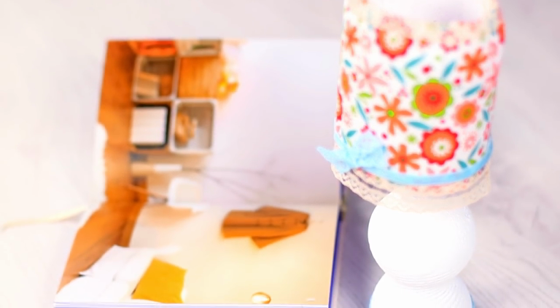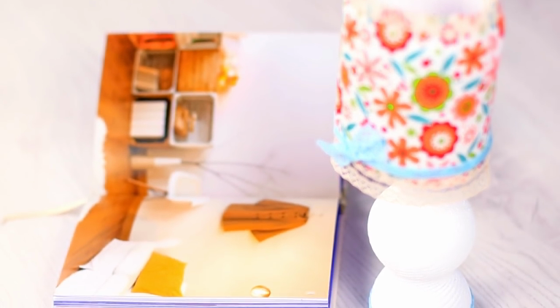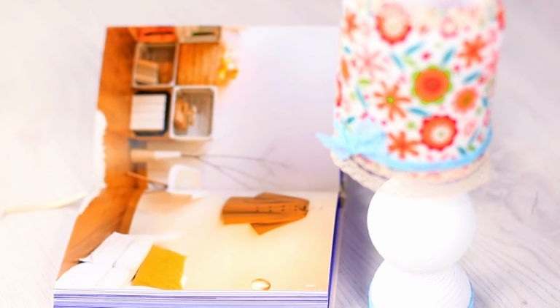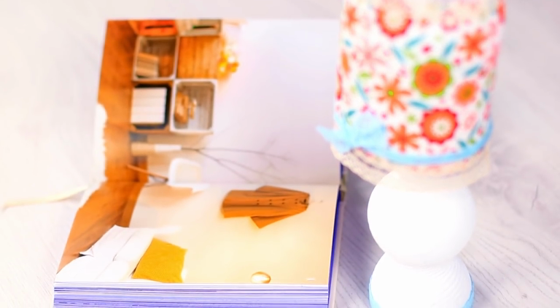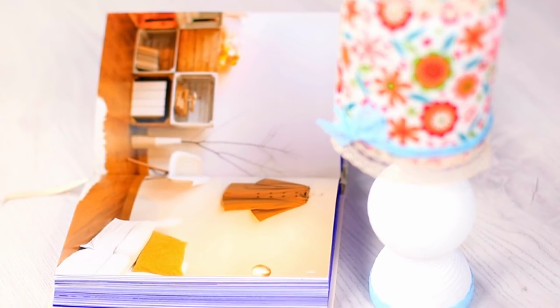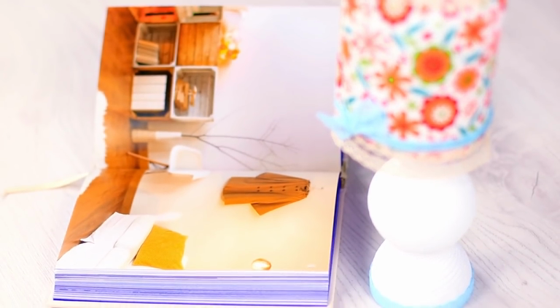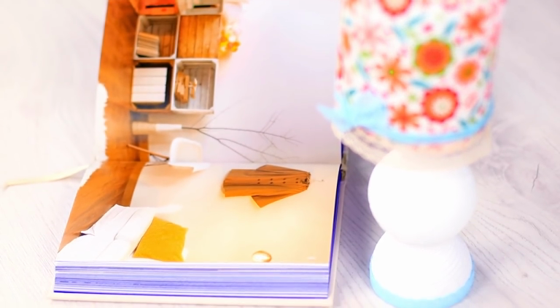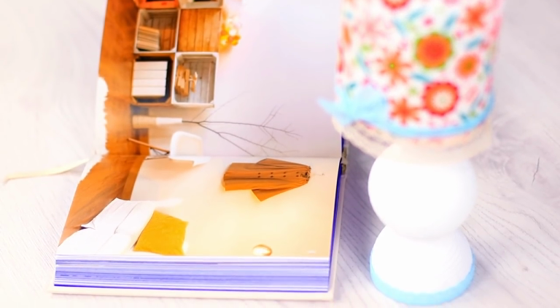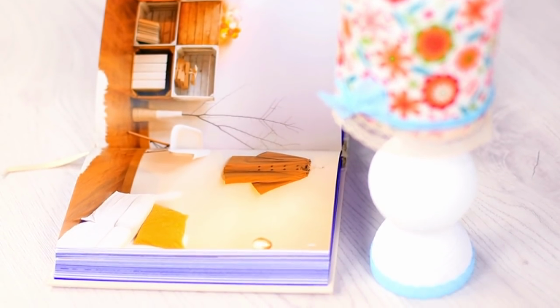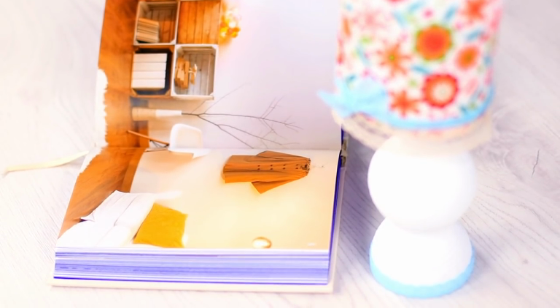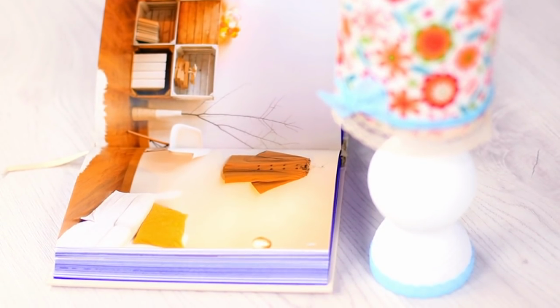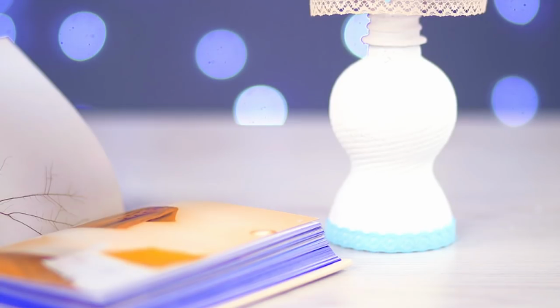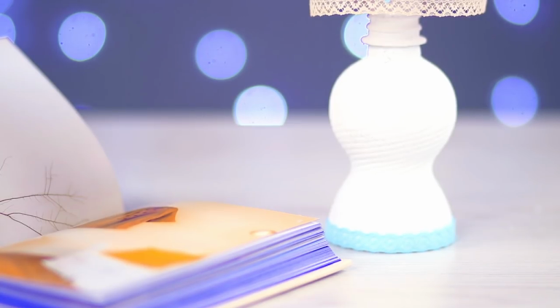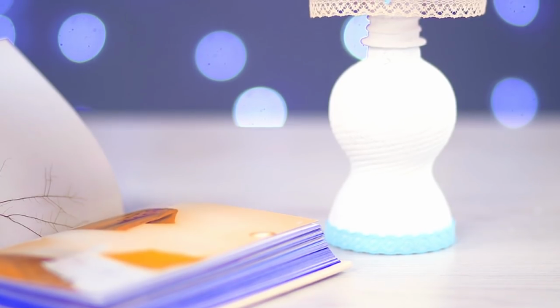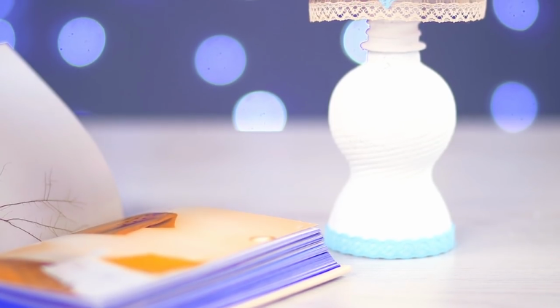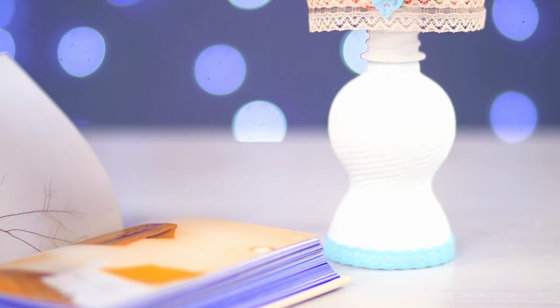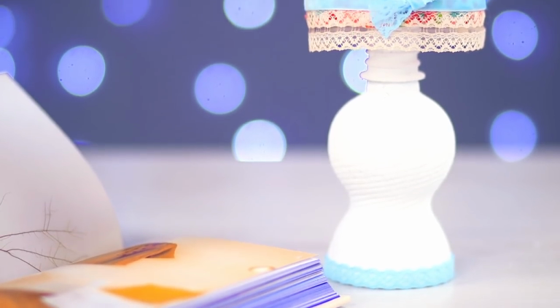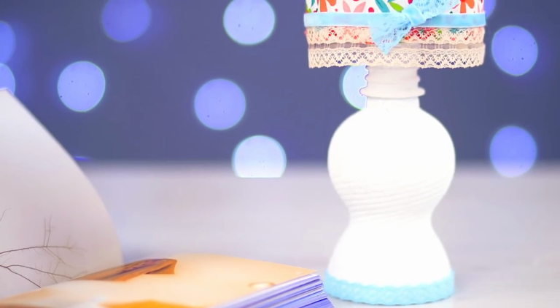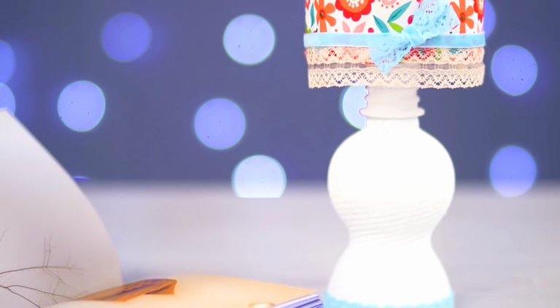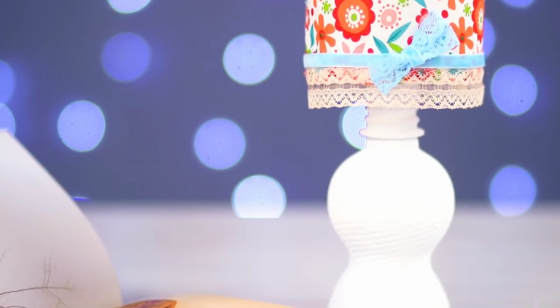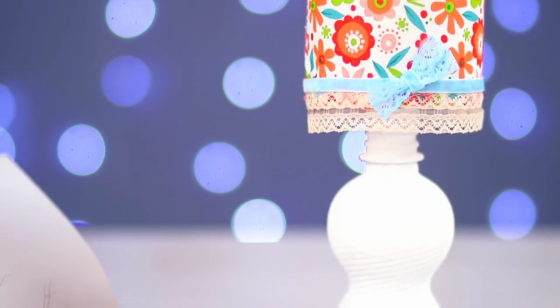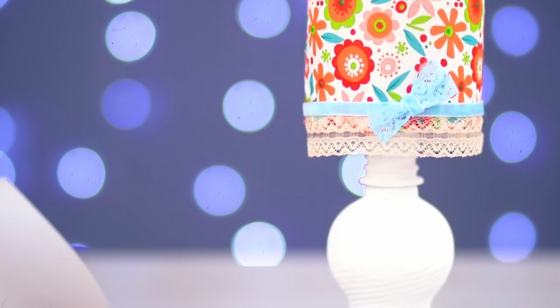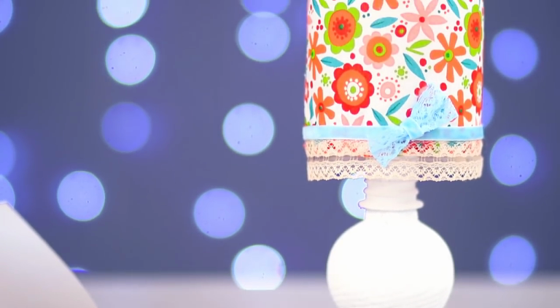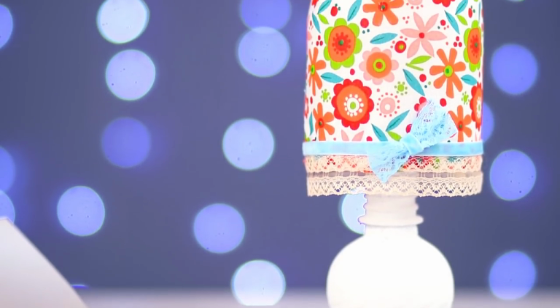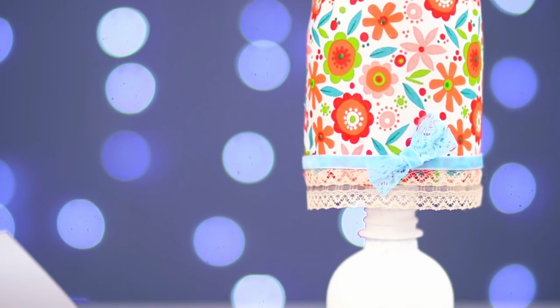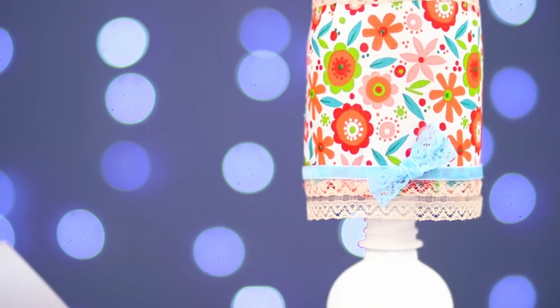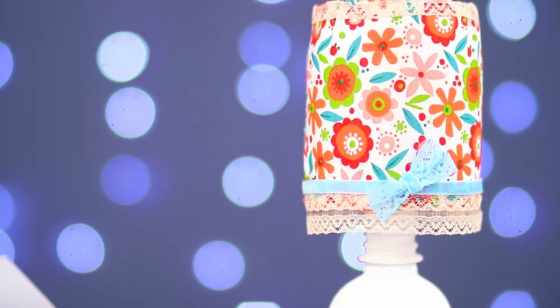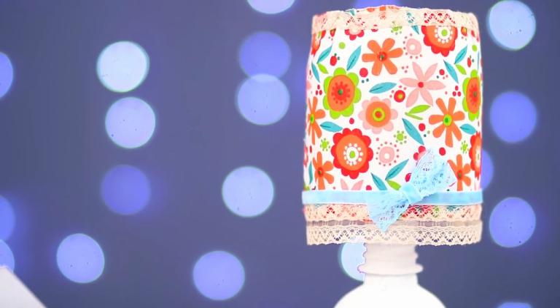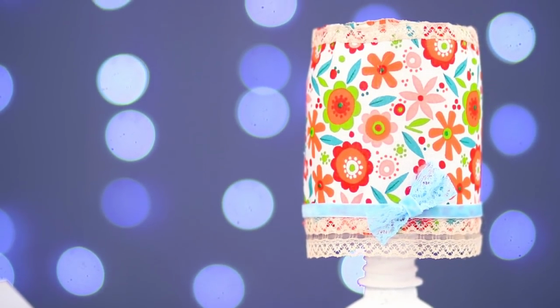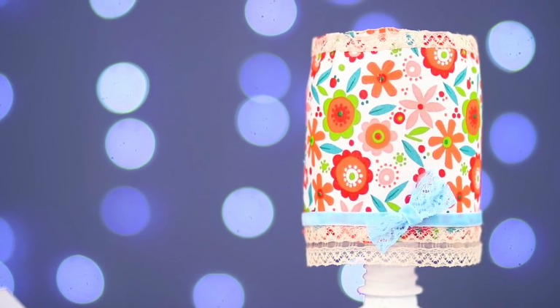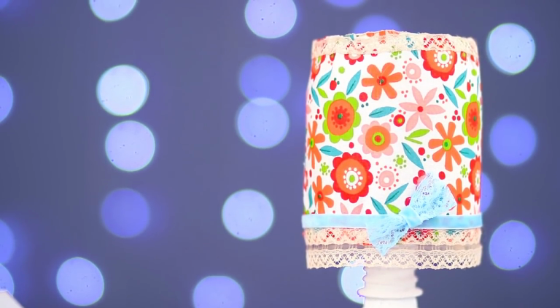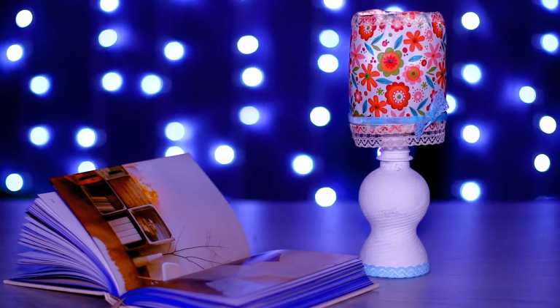We ended up with a very interesting lamp, and no one could ever guess that it's made out of plastic bottles.